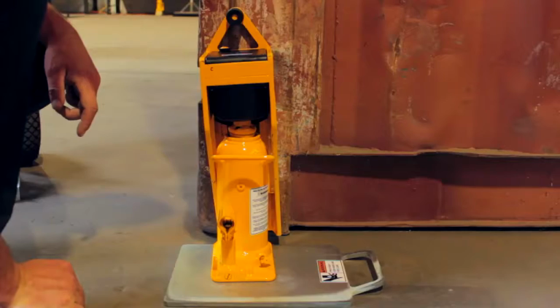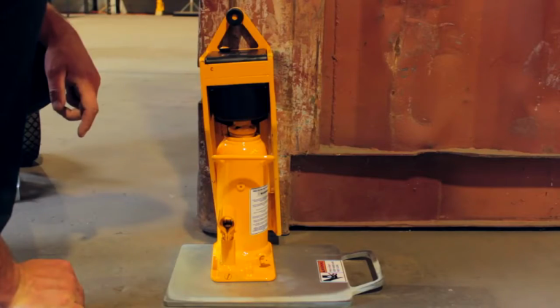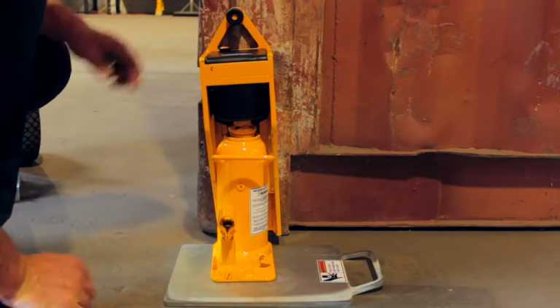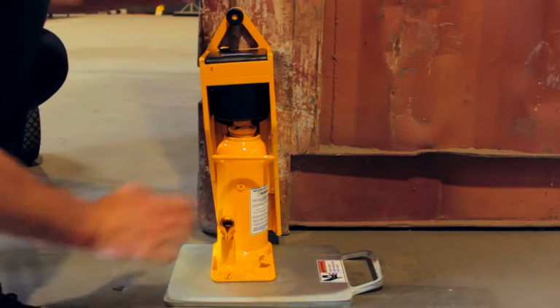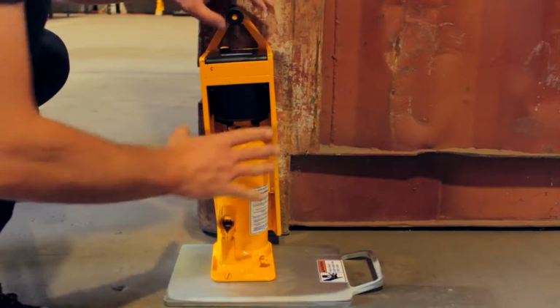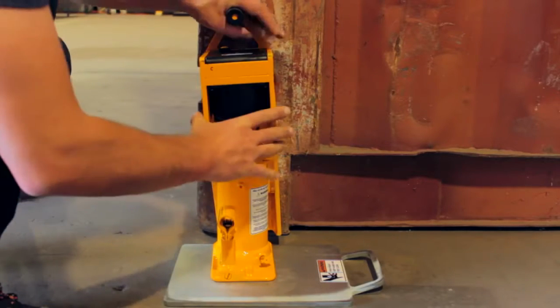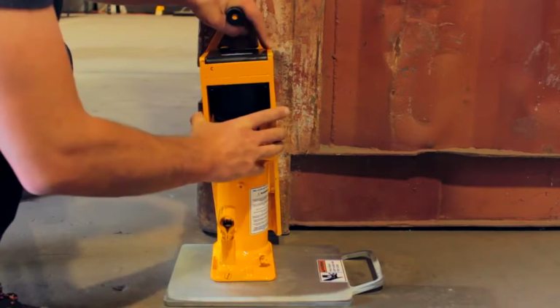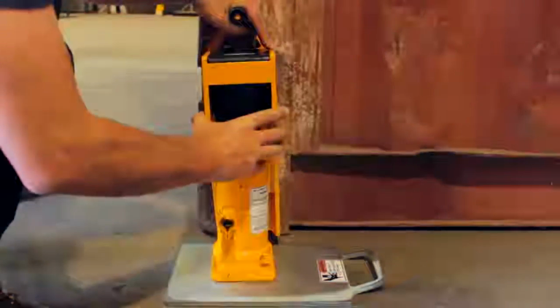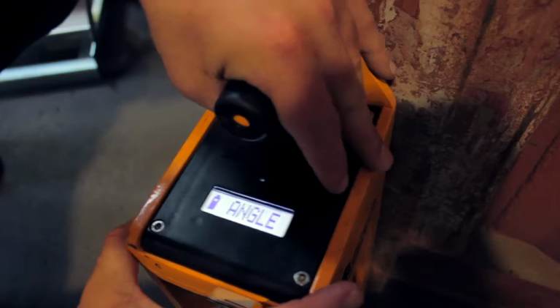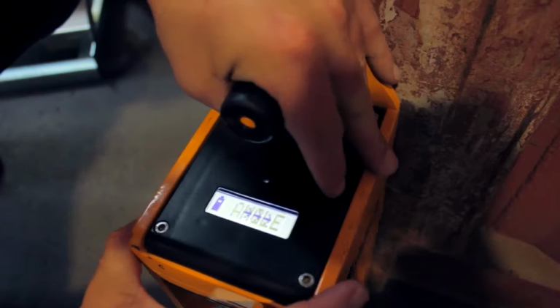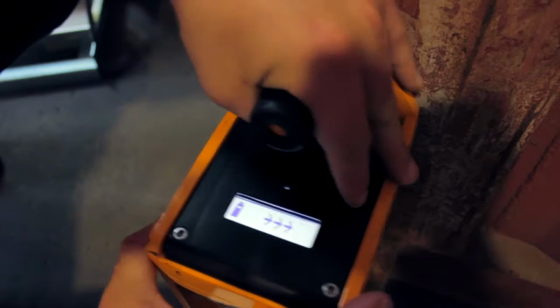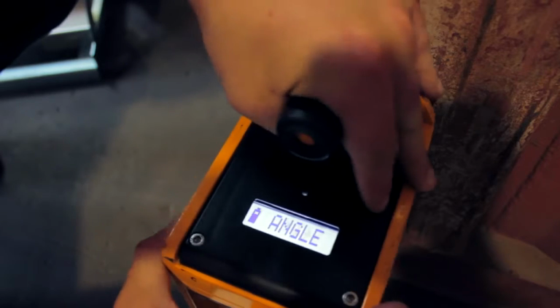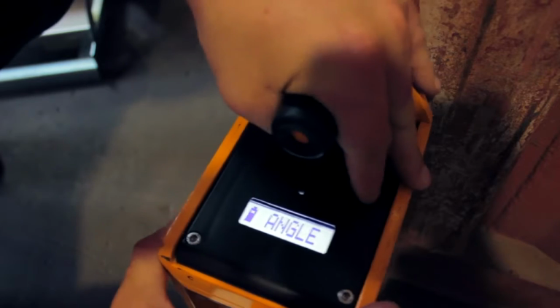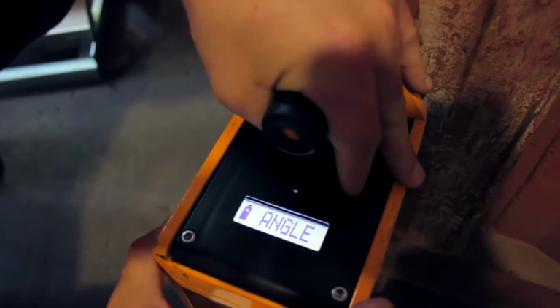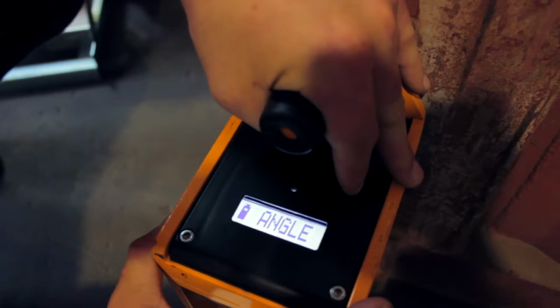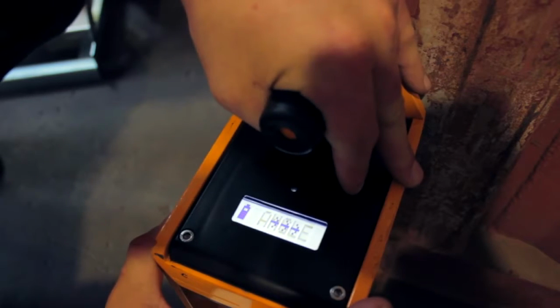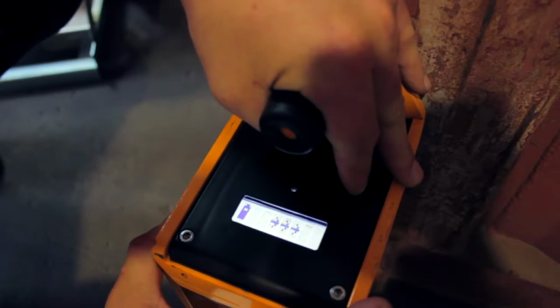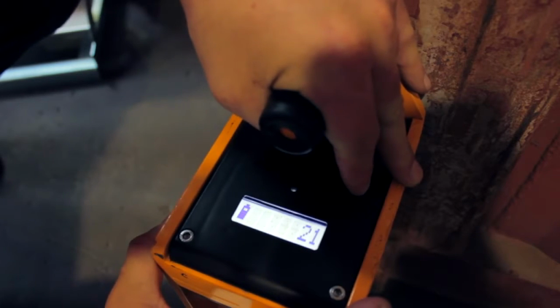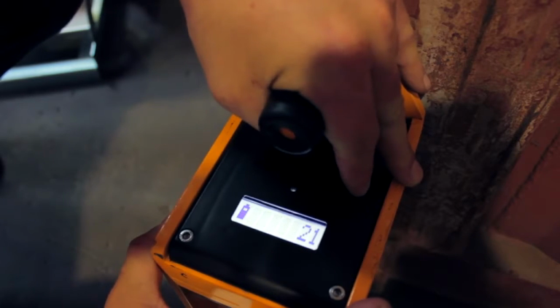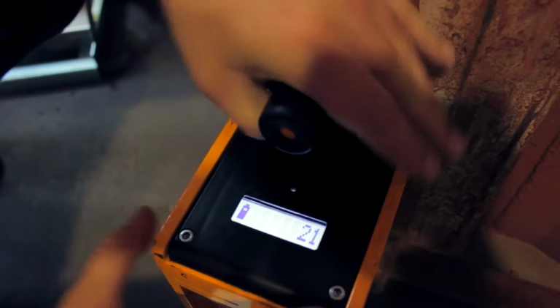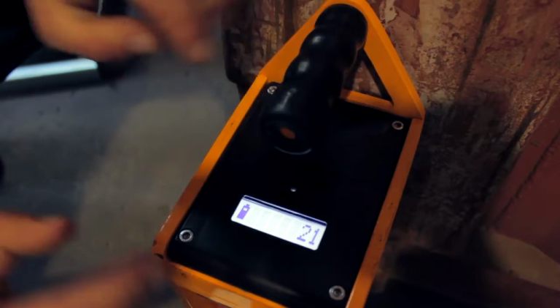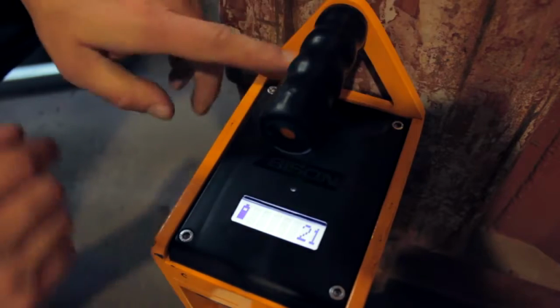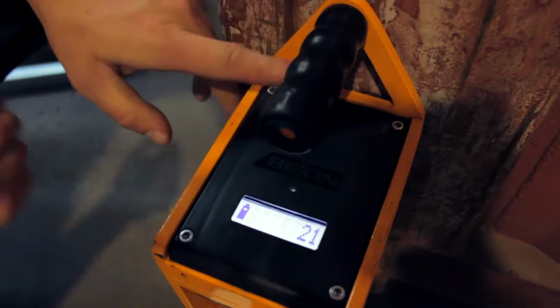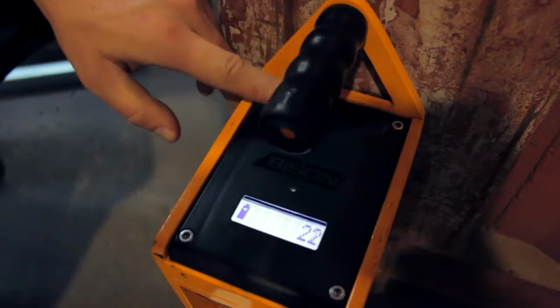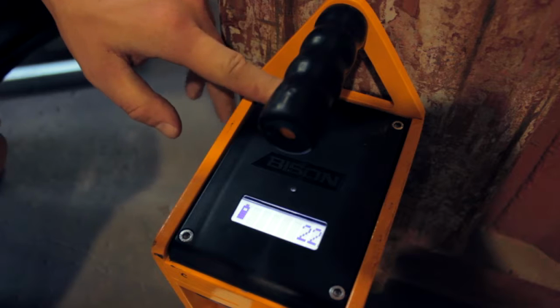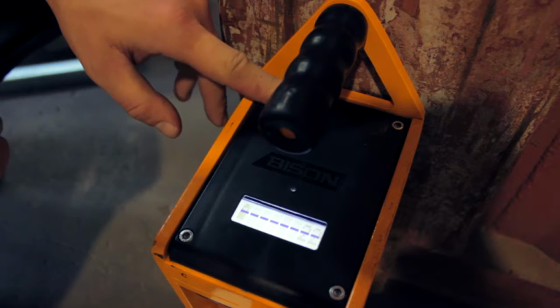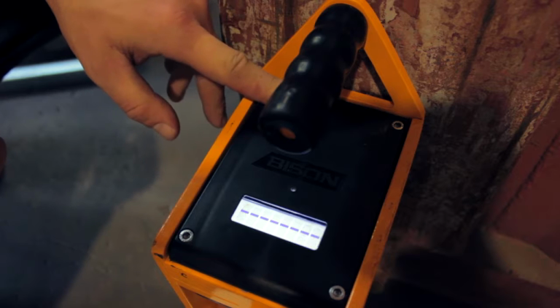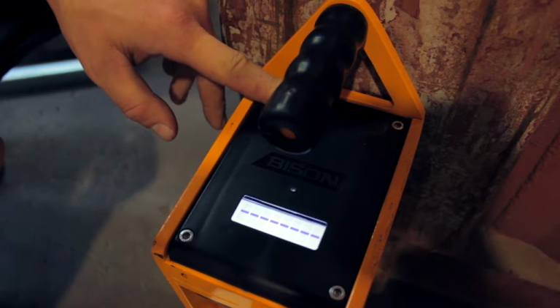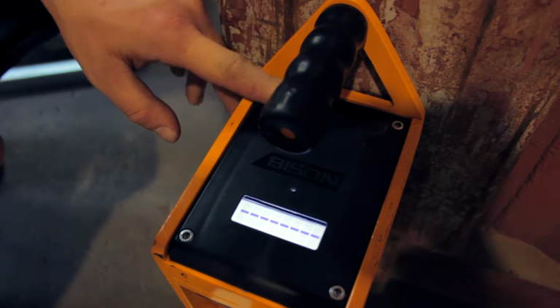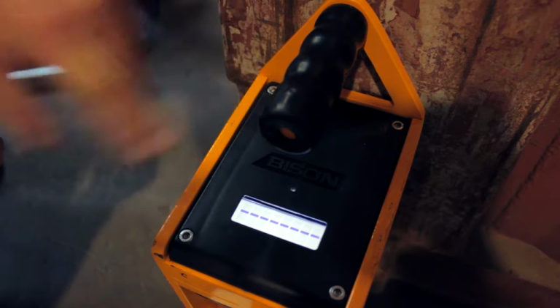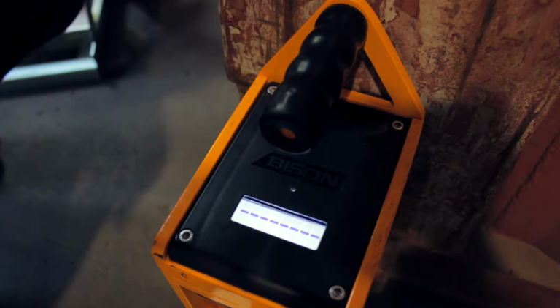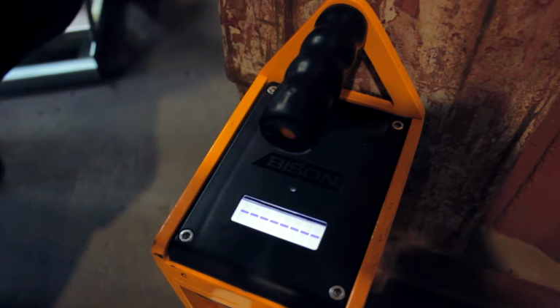The scales must be vertical. If the angle warning flashes, adjust the scale as the arrows indicate.